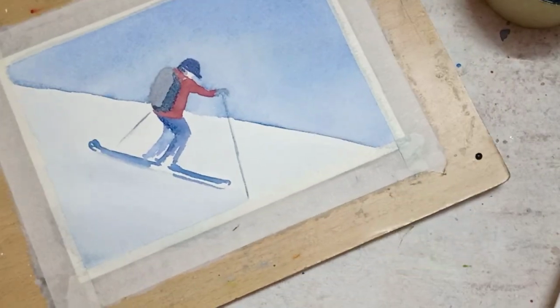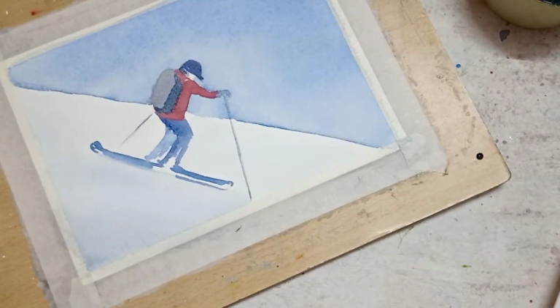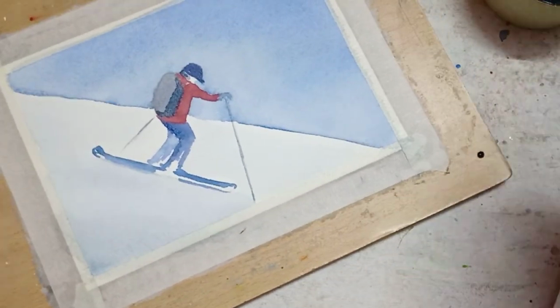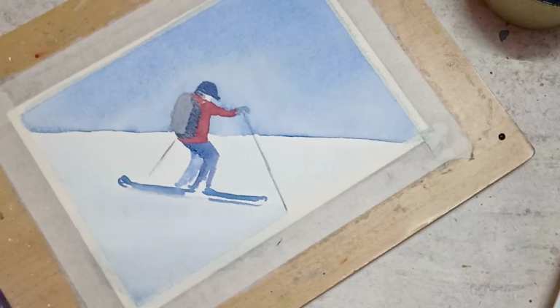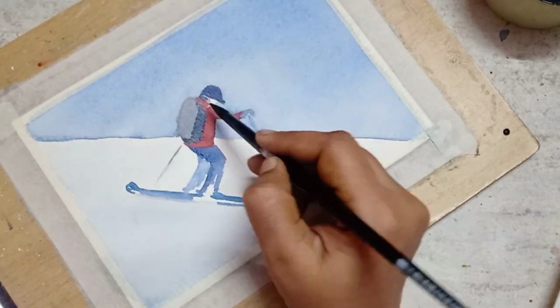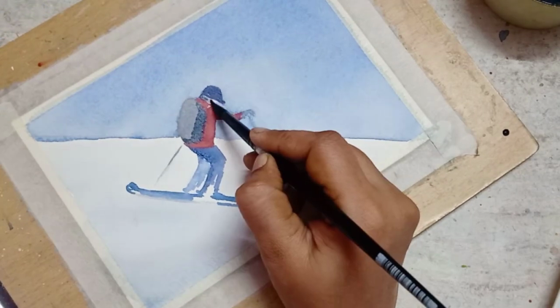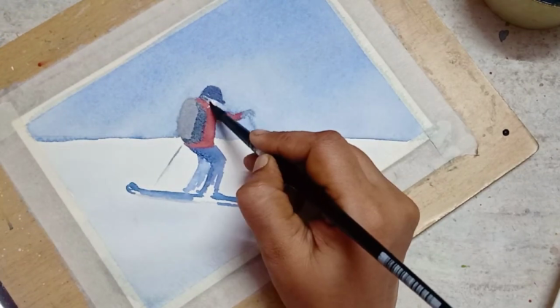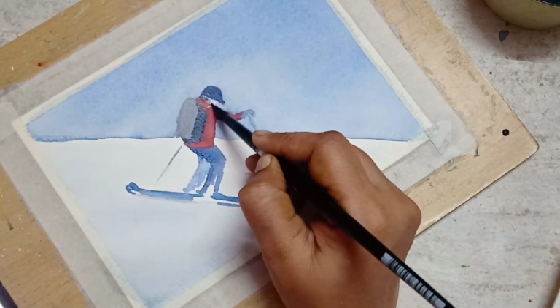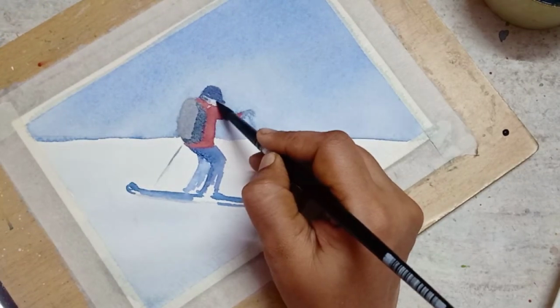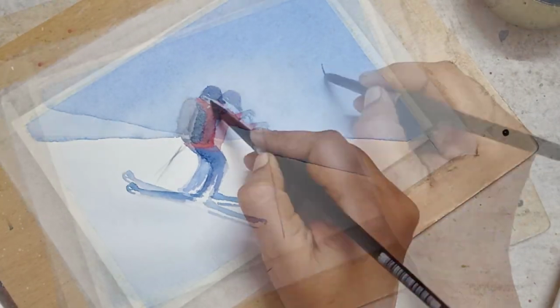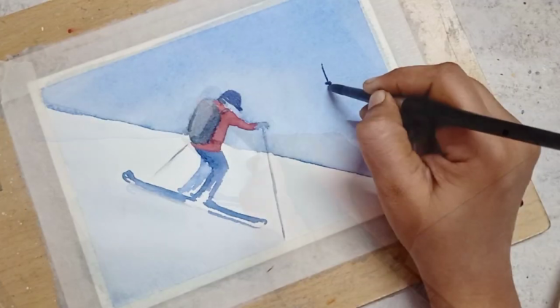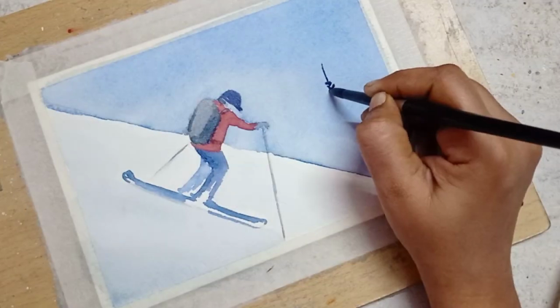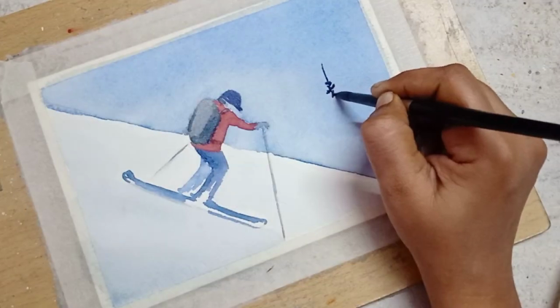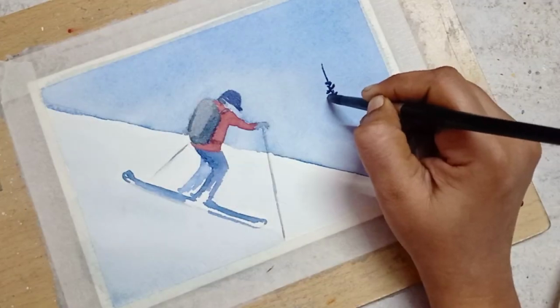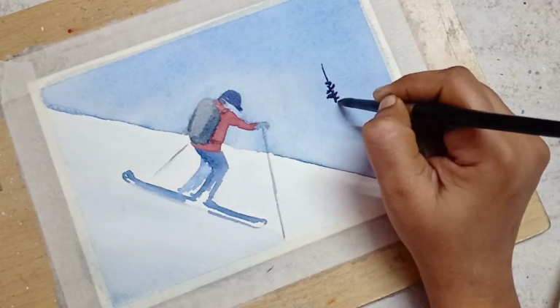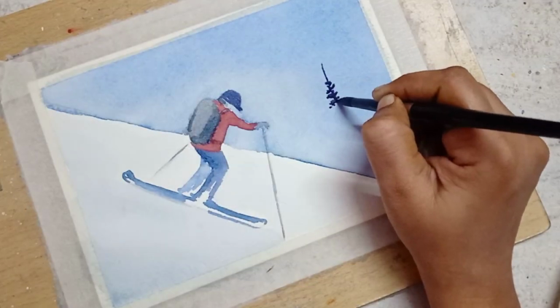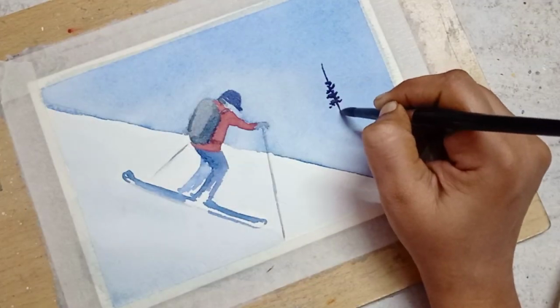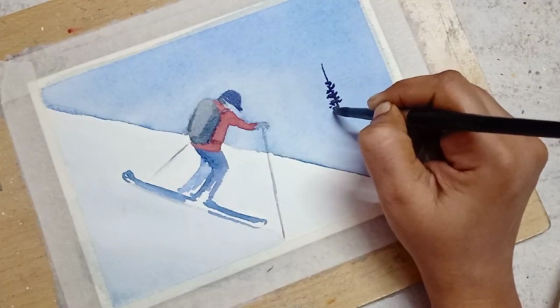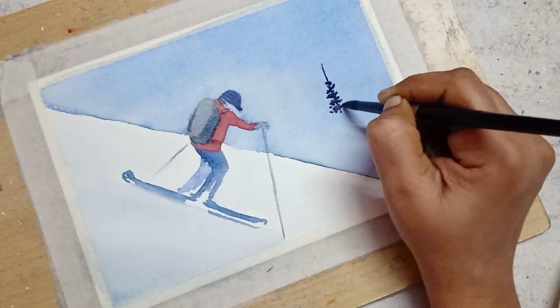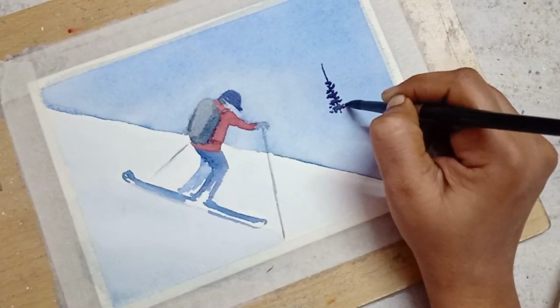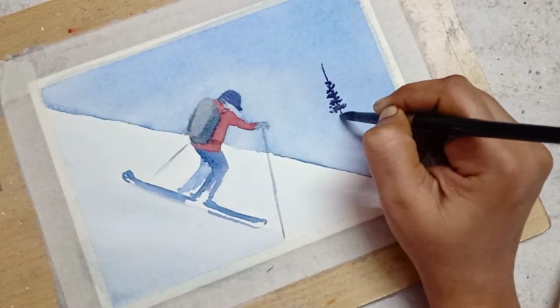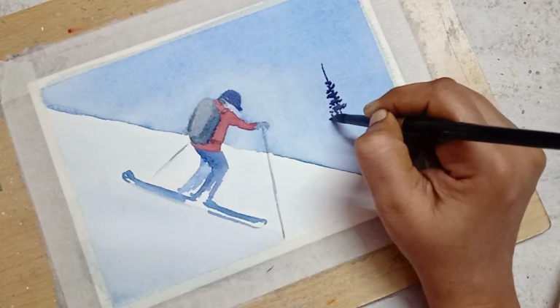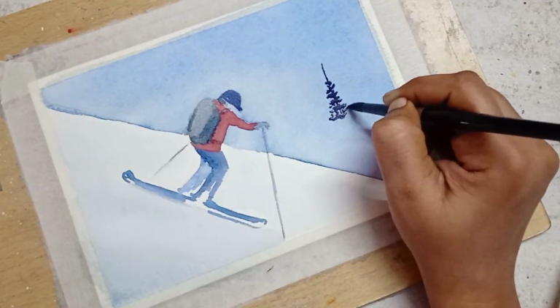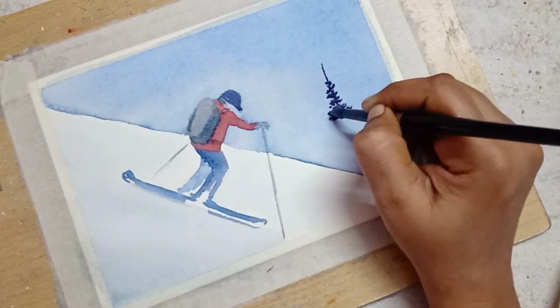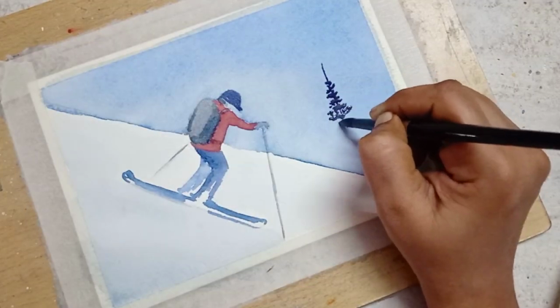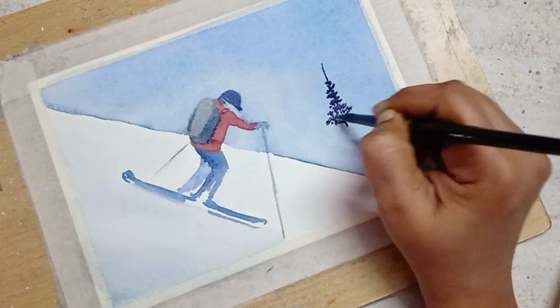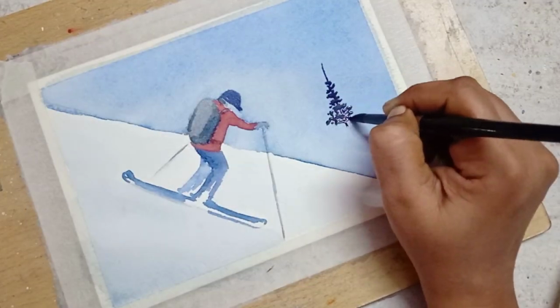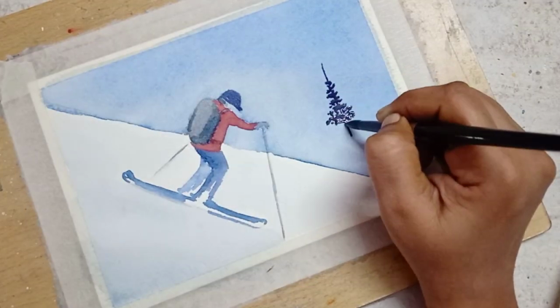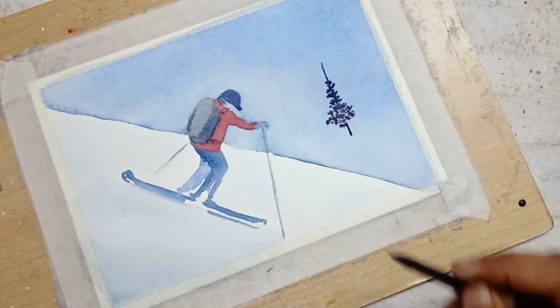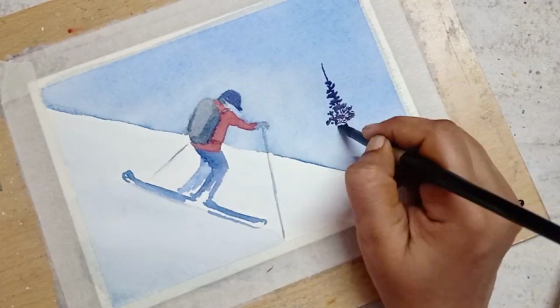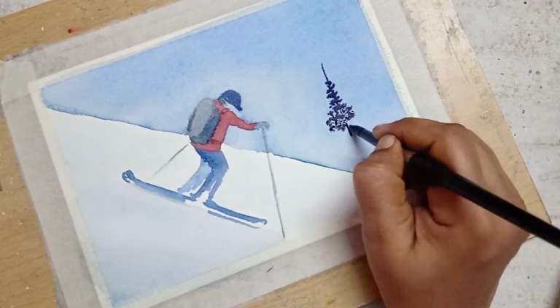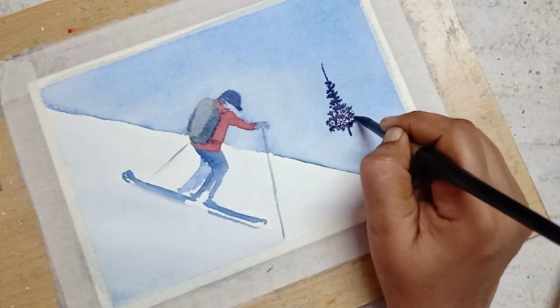Allow the paper to dry completely and then draw the pine trees.